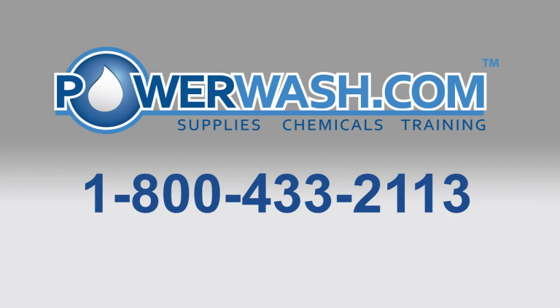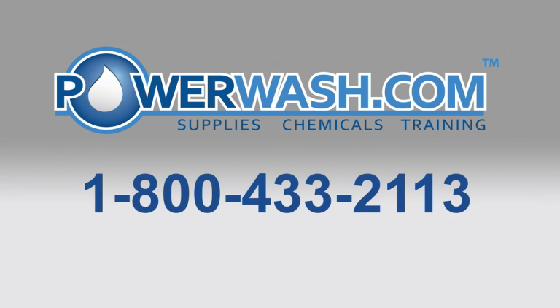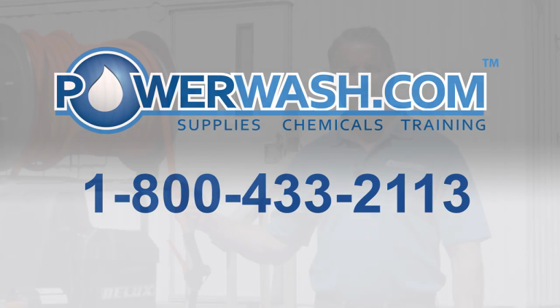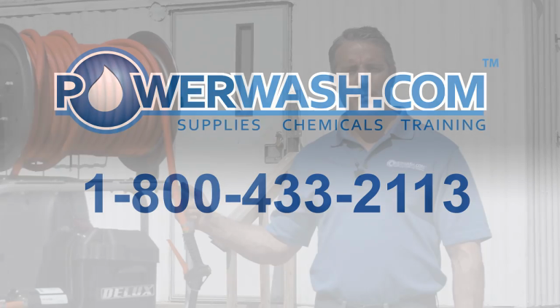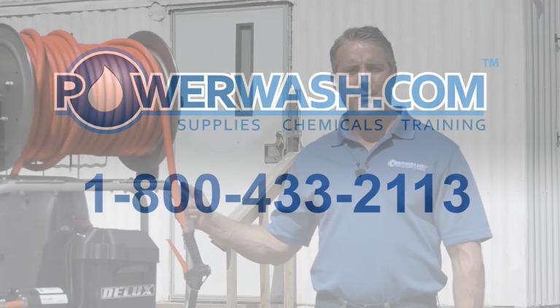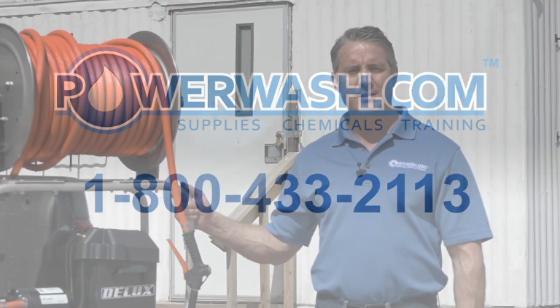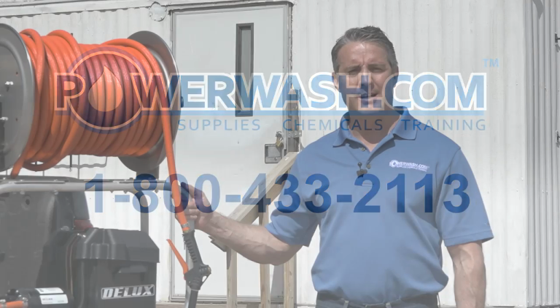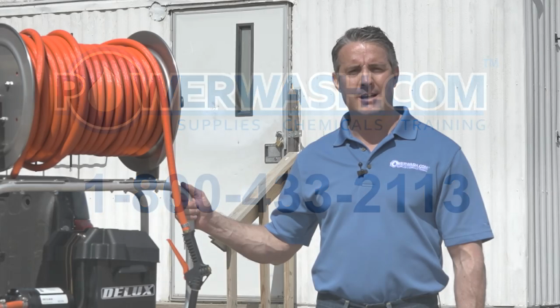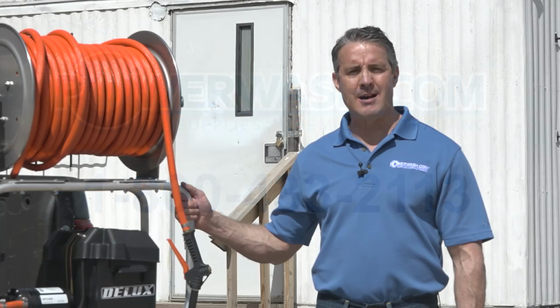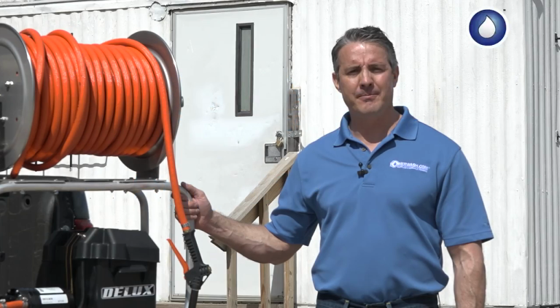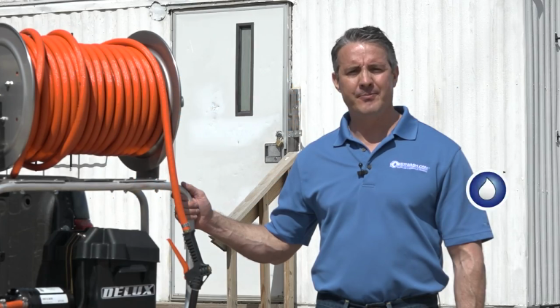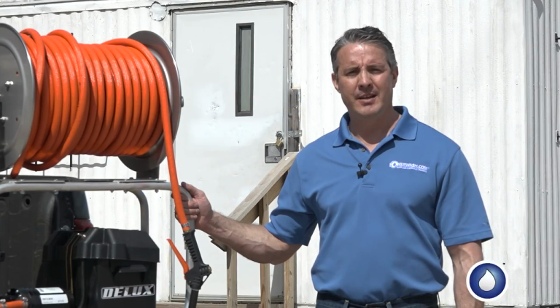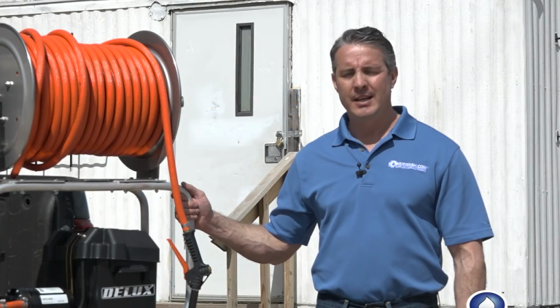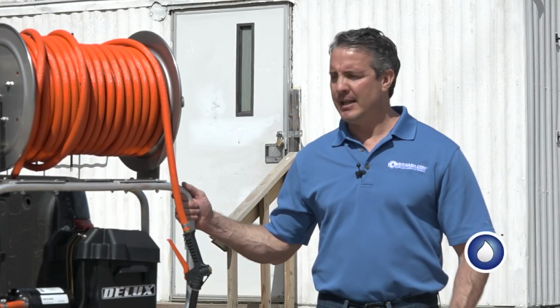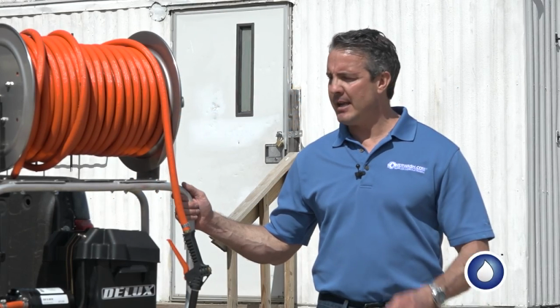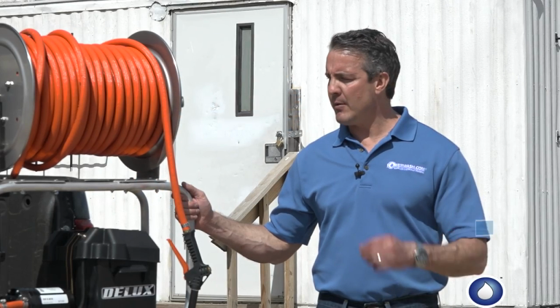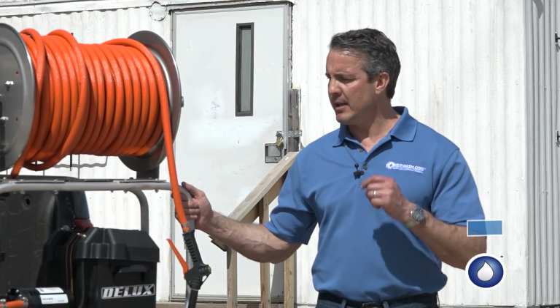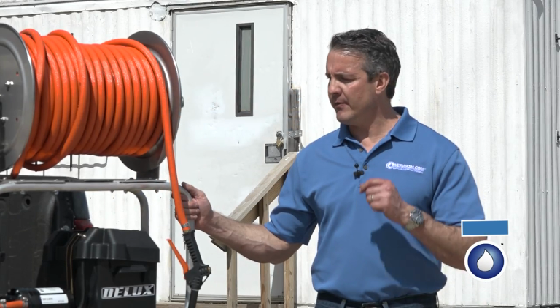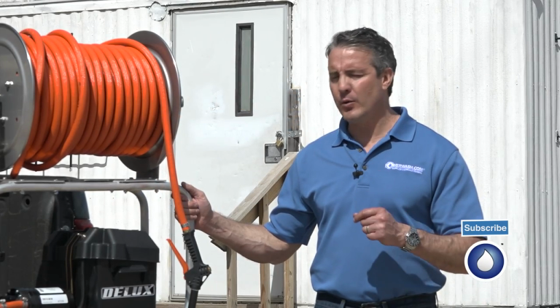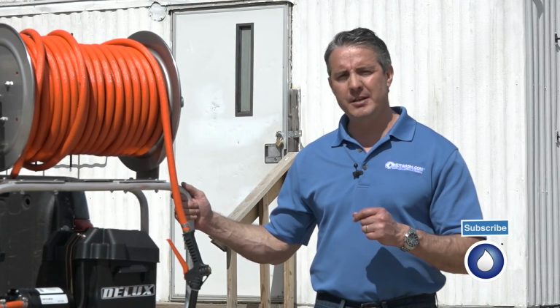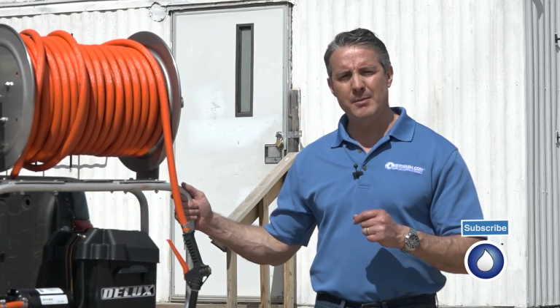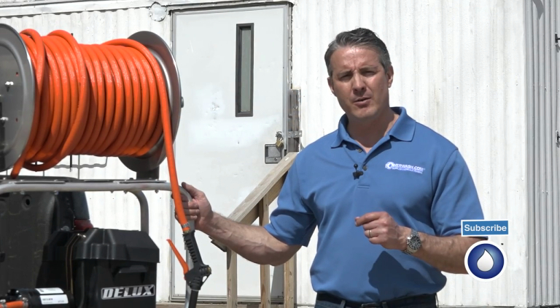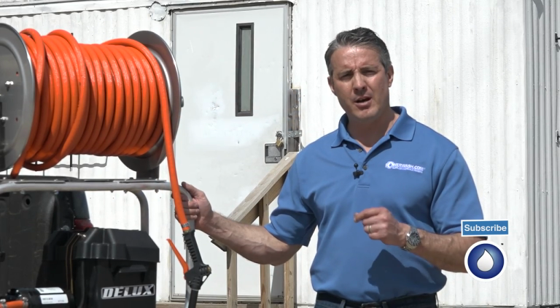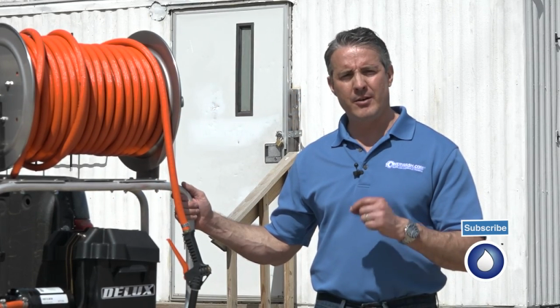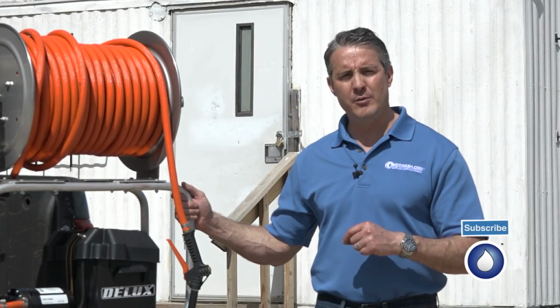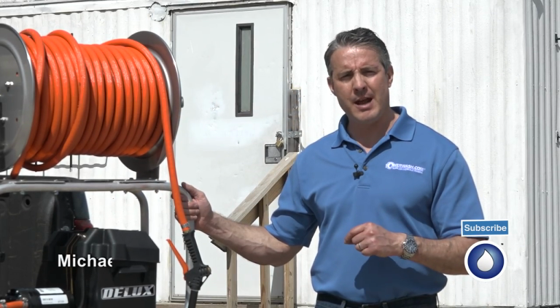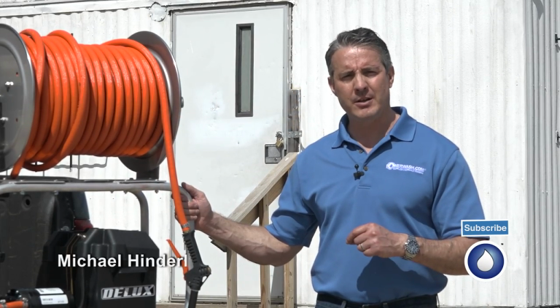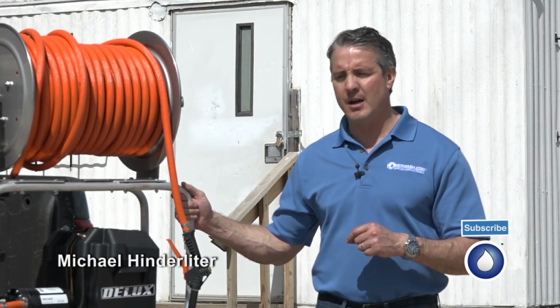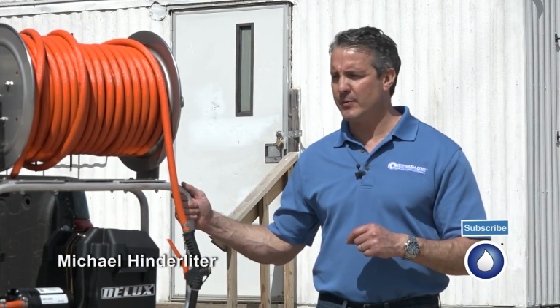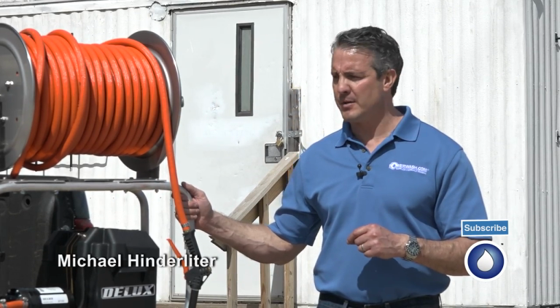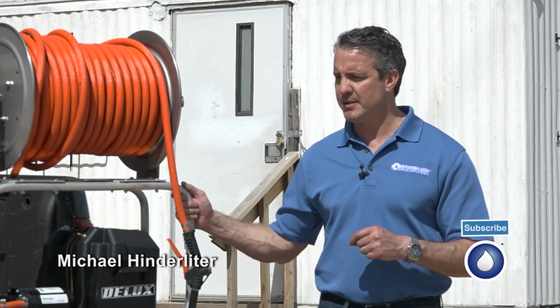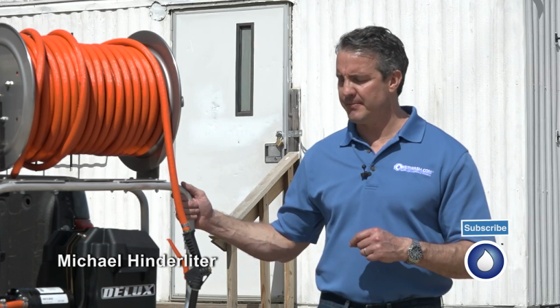I'm Mike Hinderleiter with PowerWash.com, and today I want to give you a quick demo of our new Maverick soft wash system.